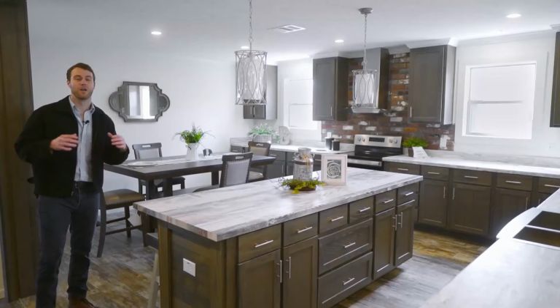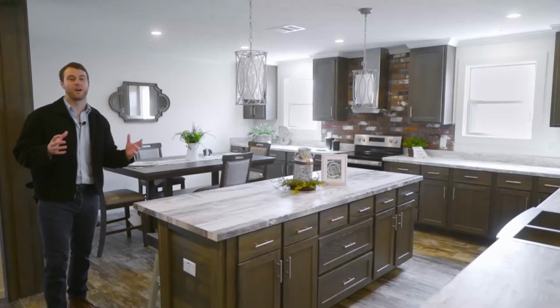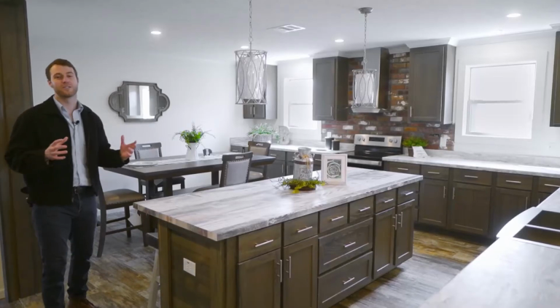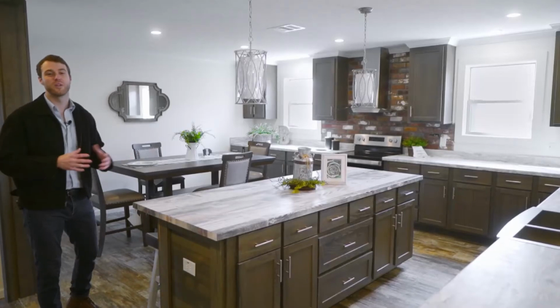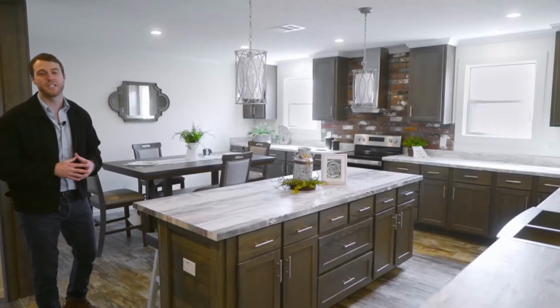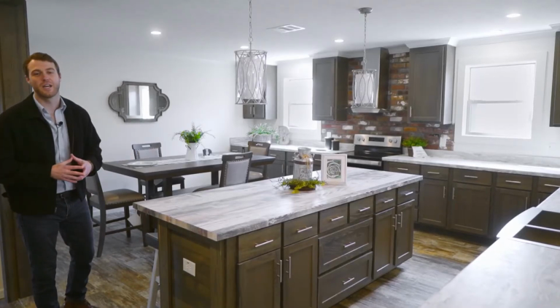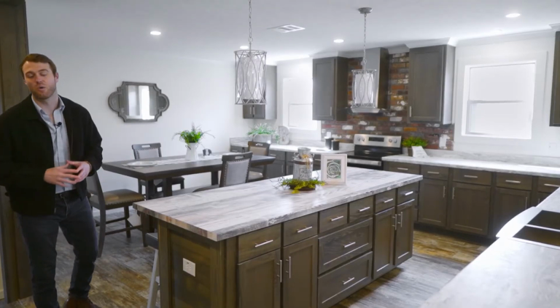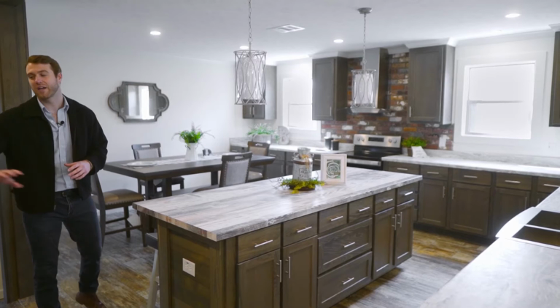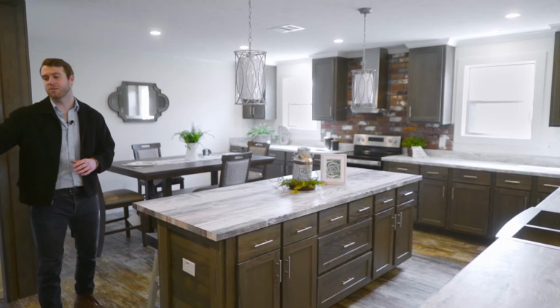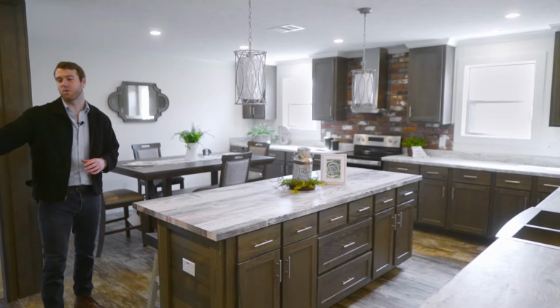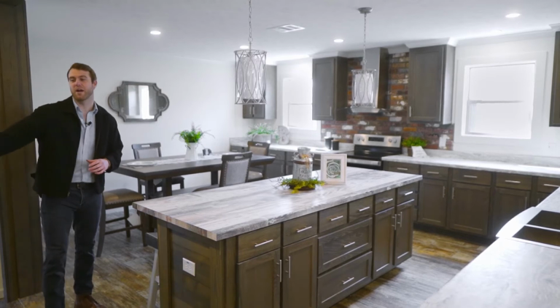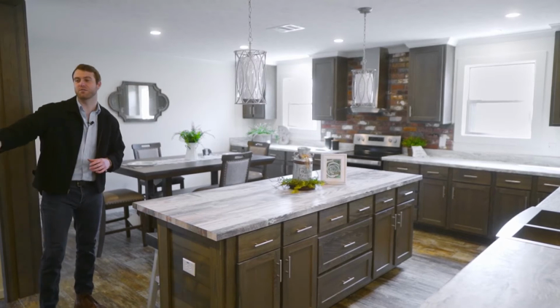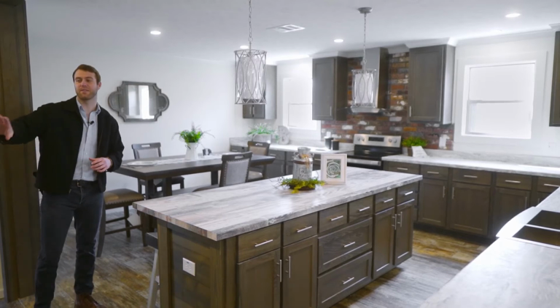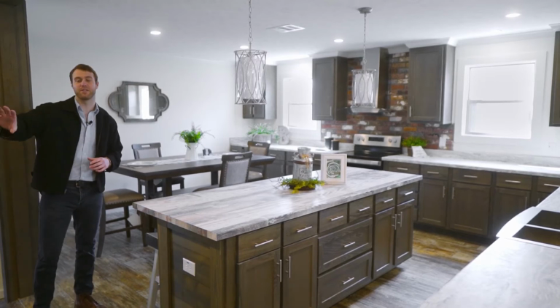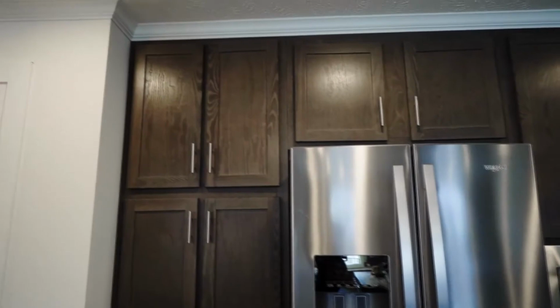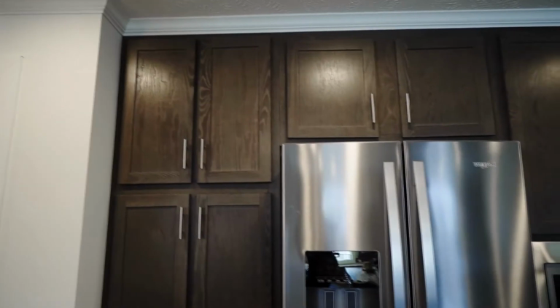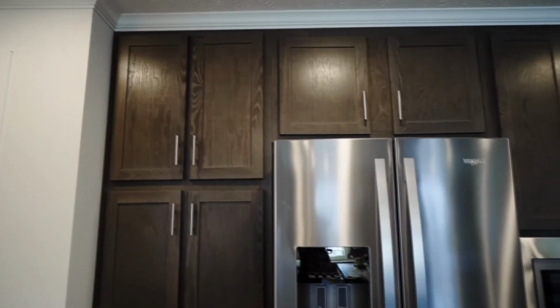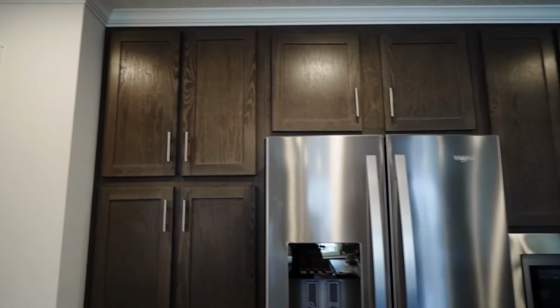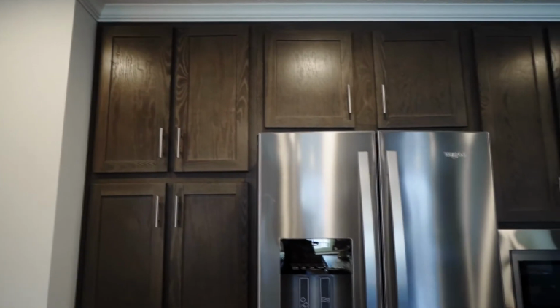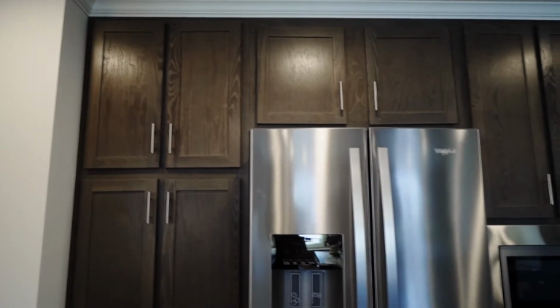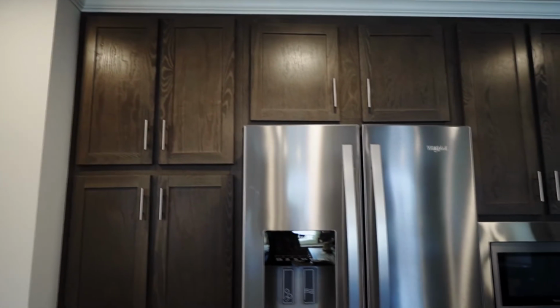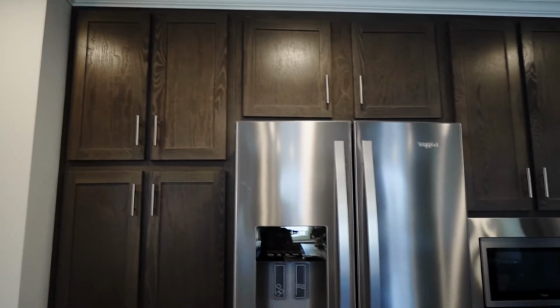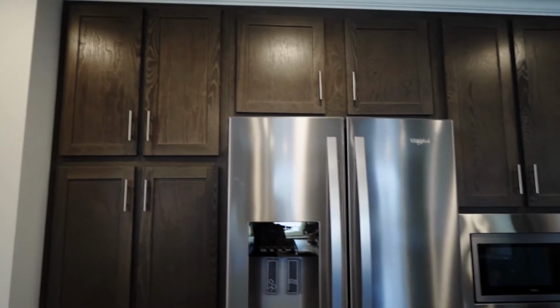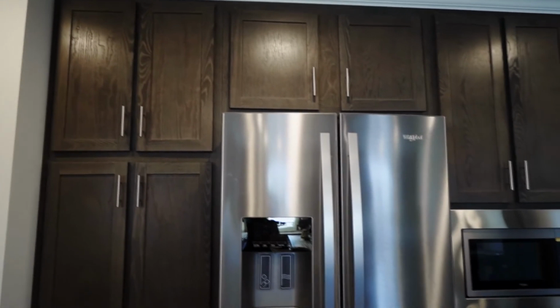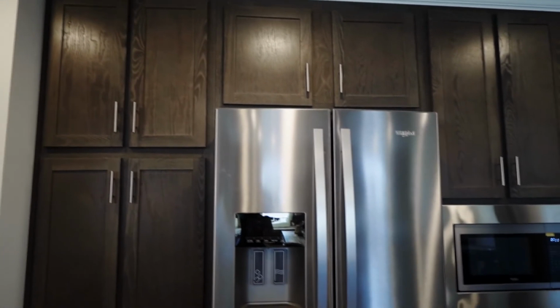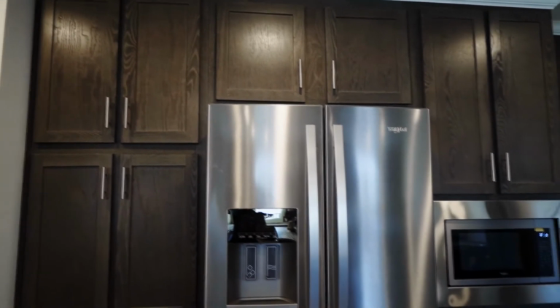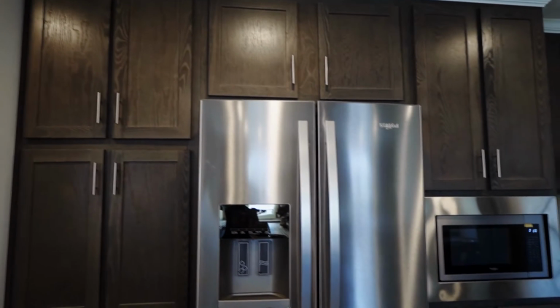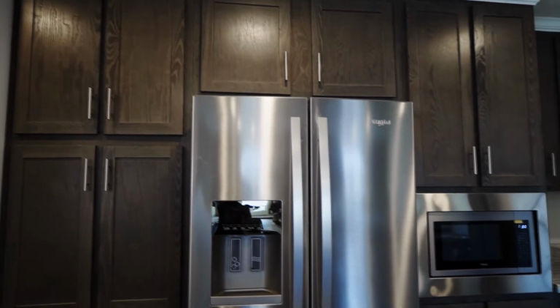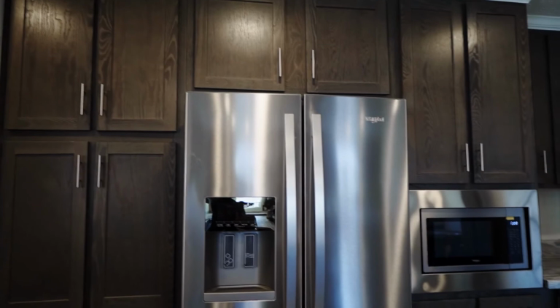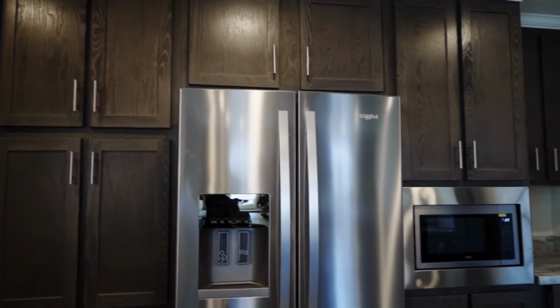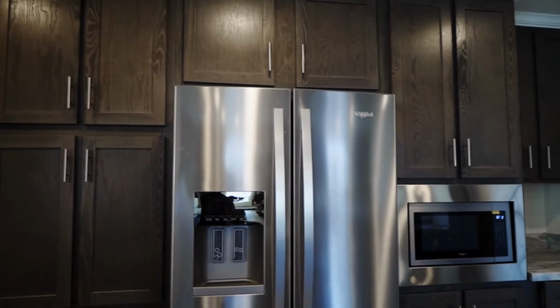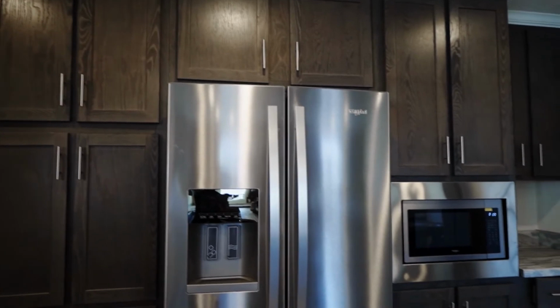Alright guys, we're in the kitchen now. Right here to my right you've got the big French door refrigerator with a freezer door and a built-in microwave.